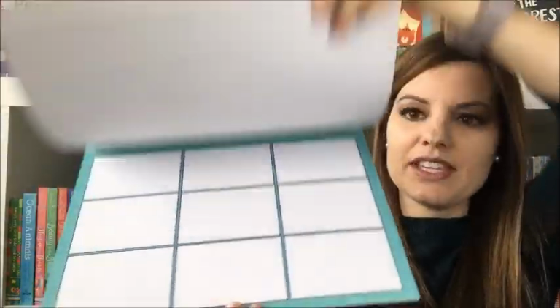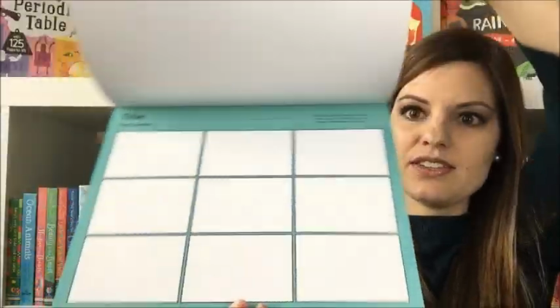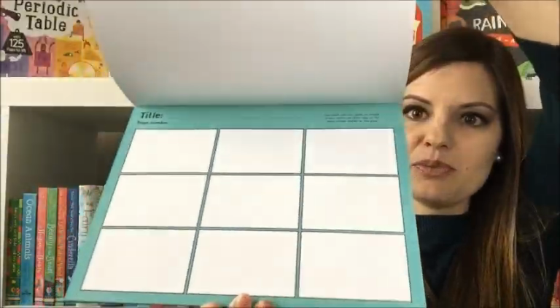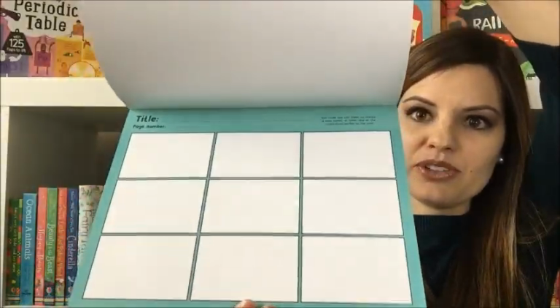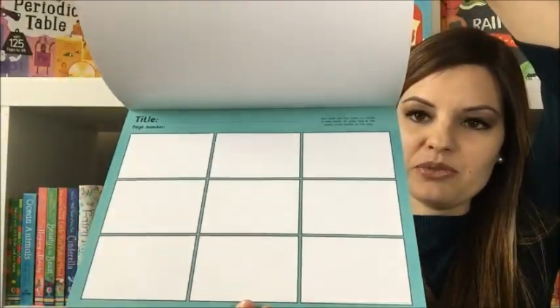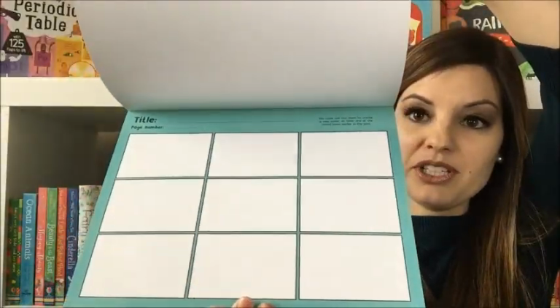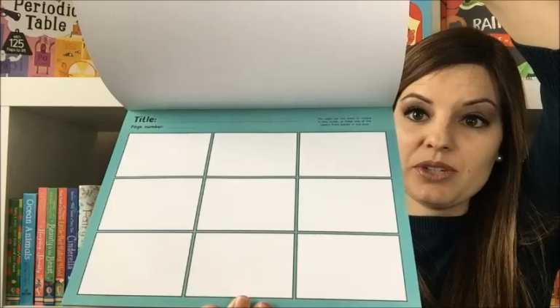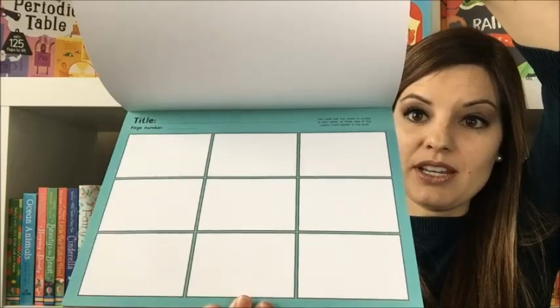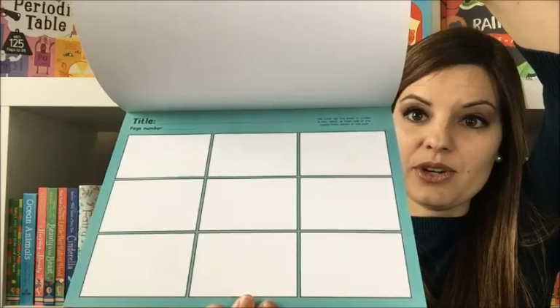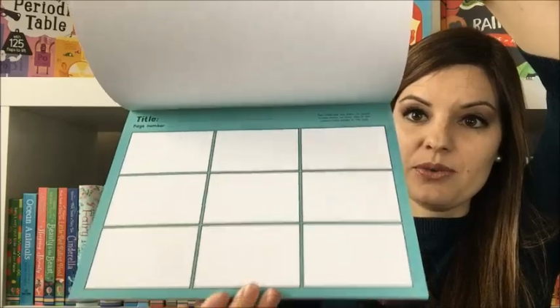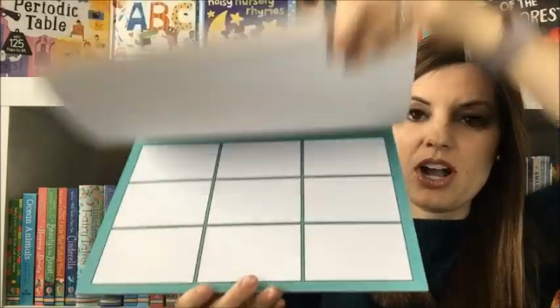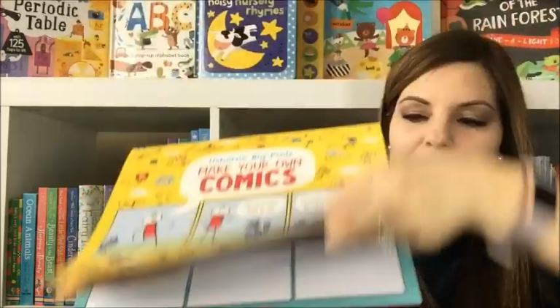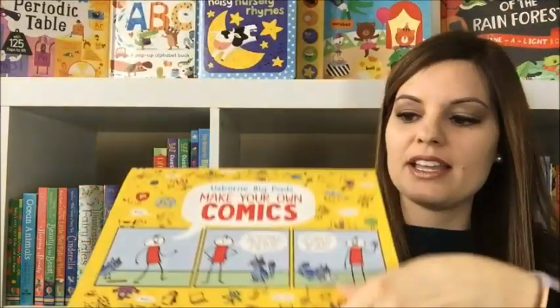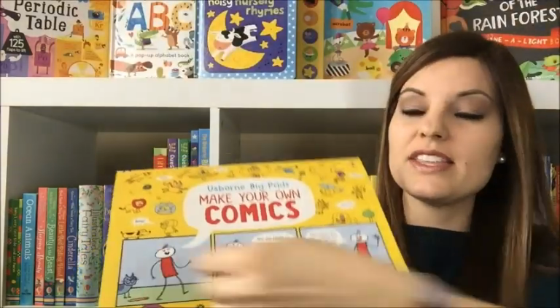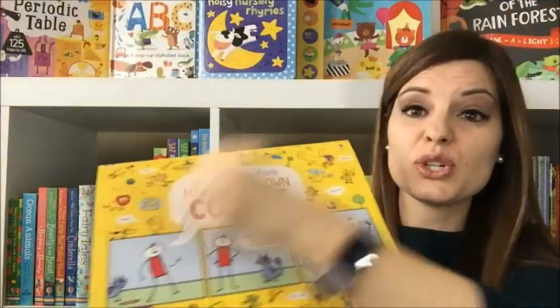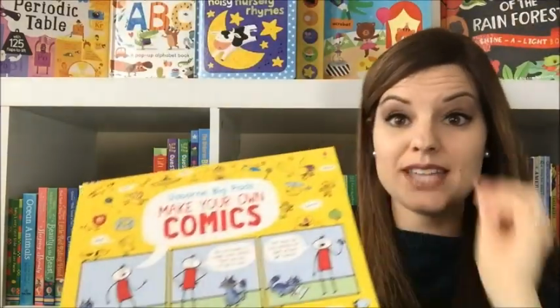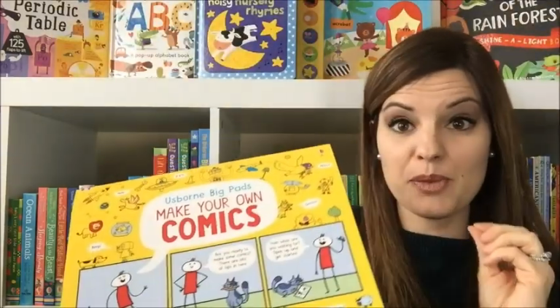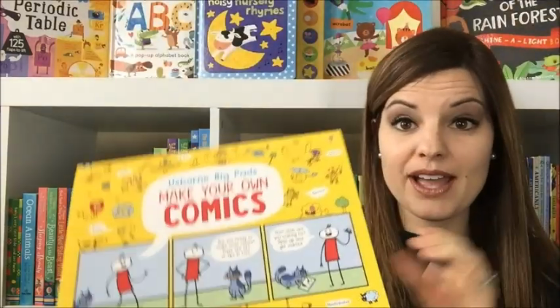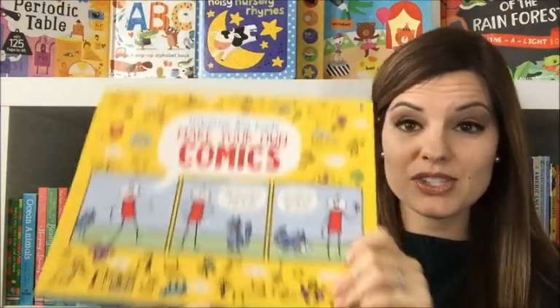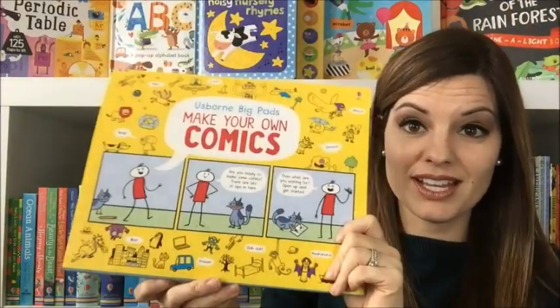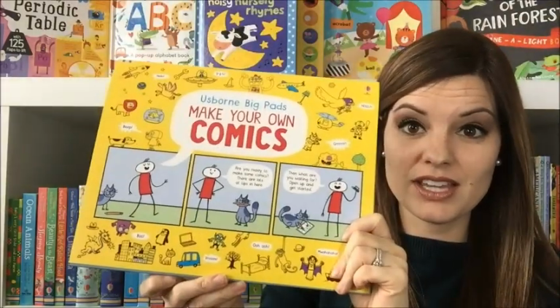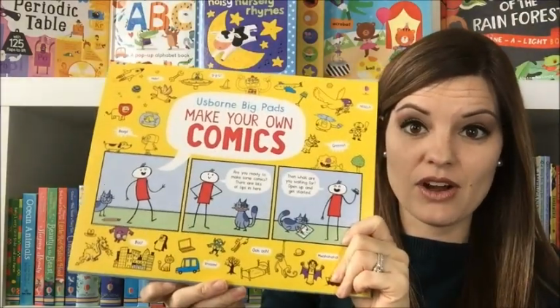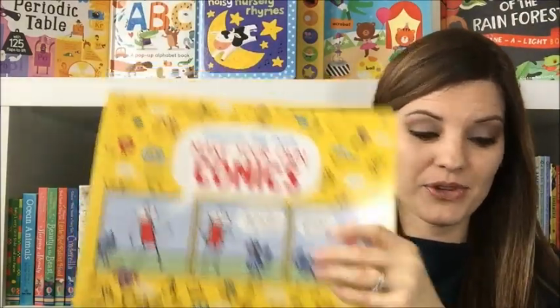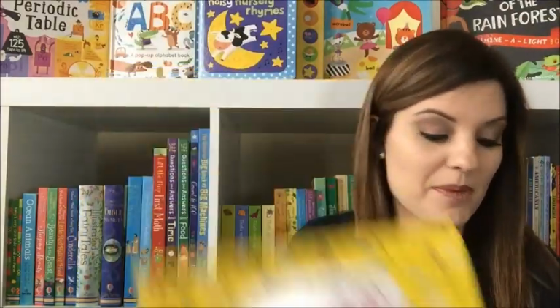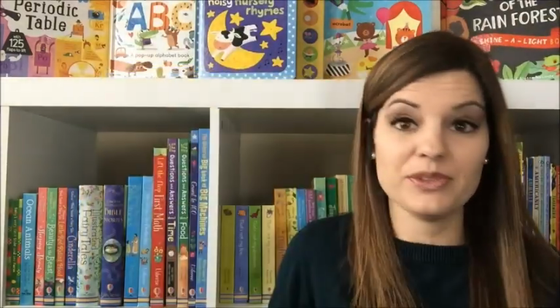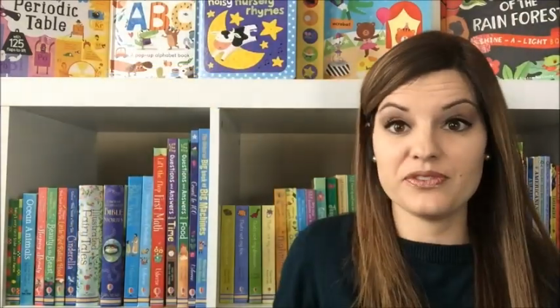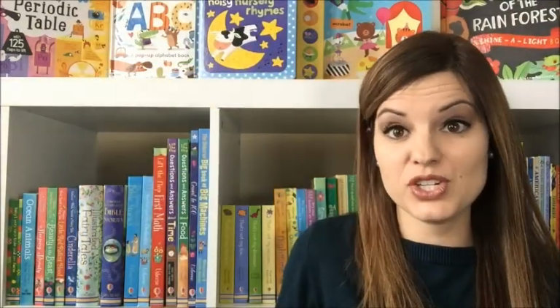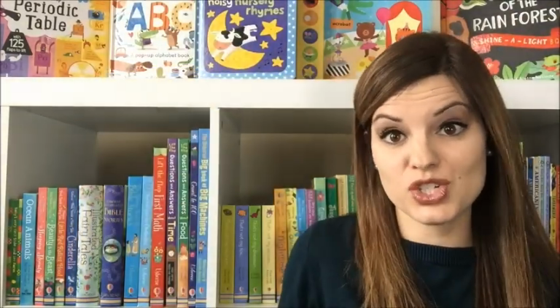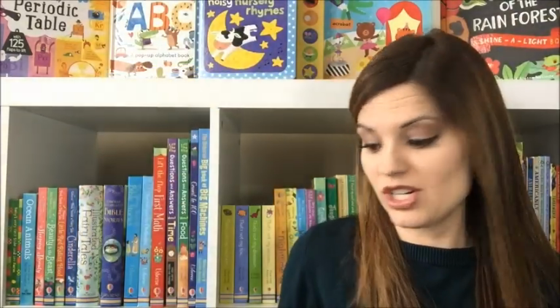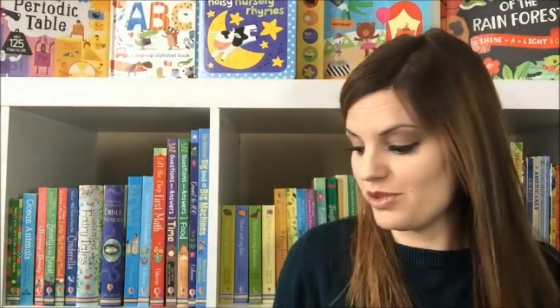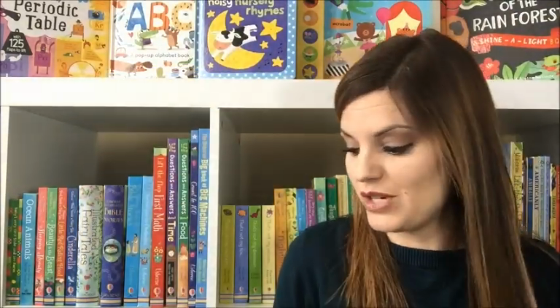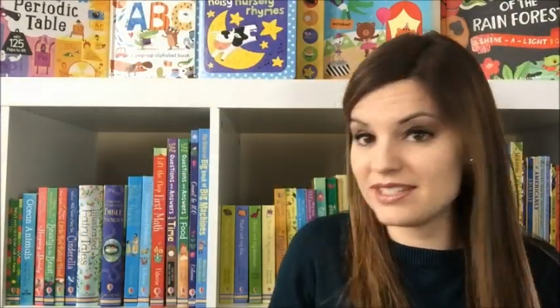At the end of the book, they're really creating their own comic. These are a tear pad so they can tear off their comic when they're finished and share it with a friend.